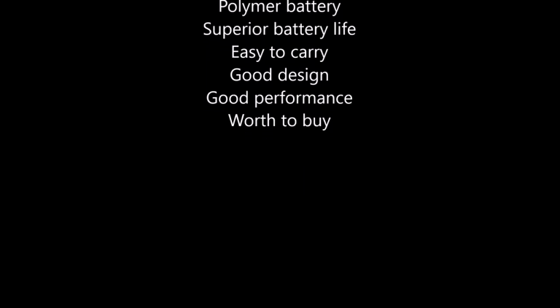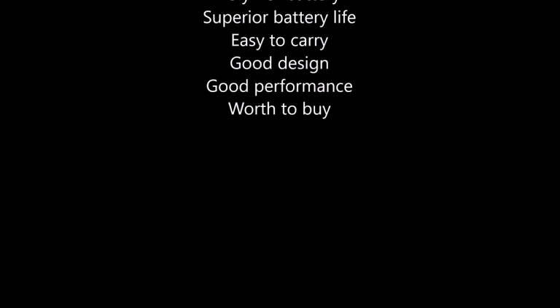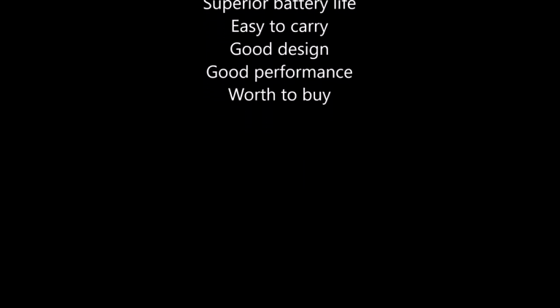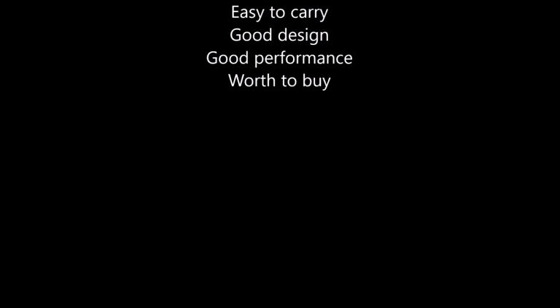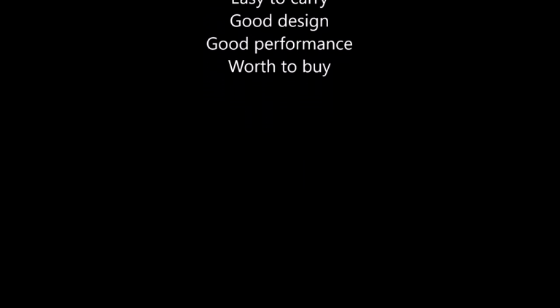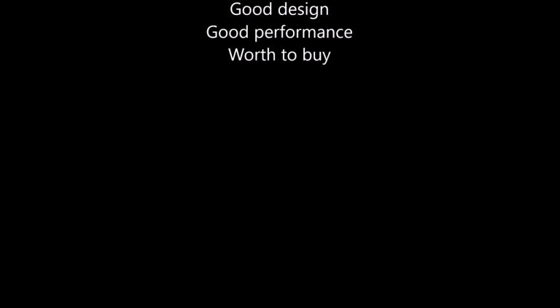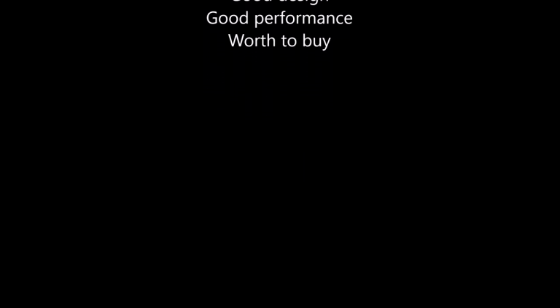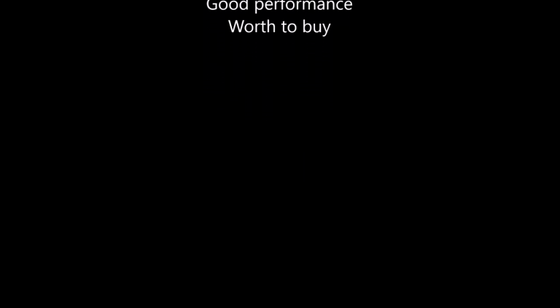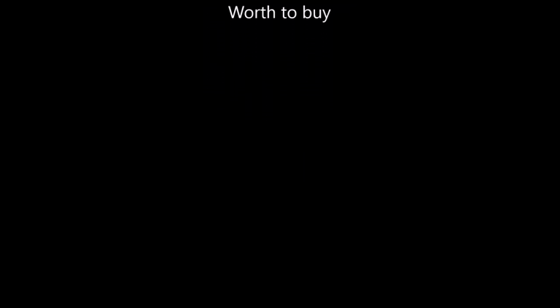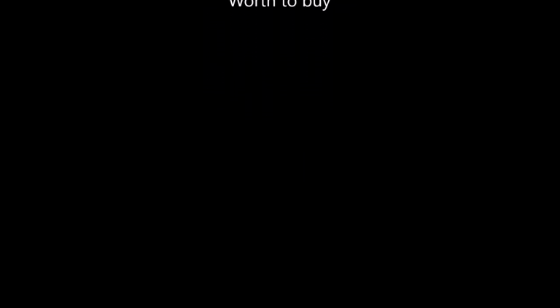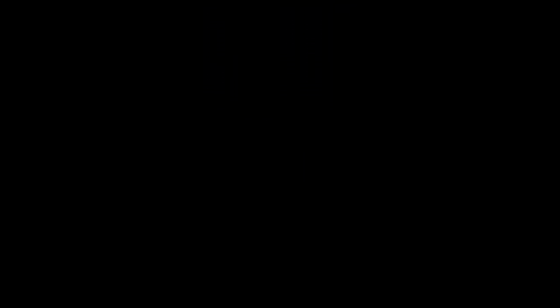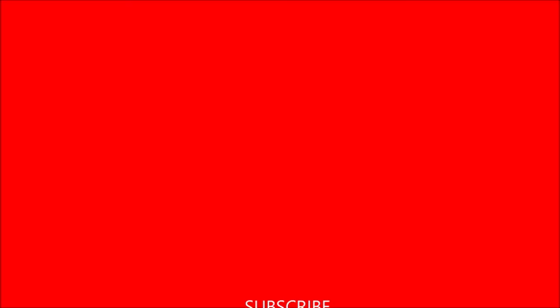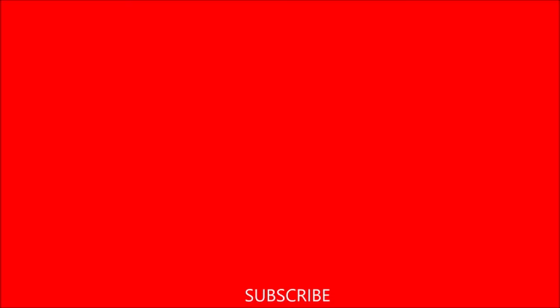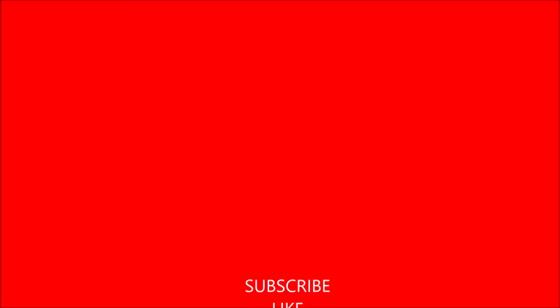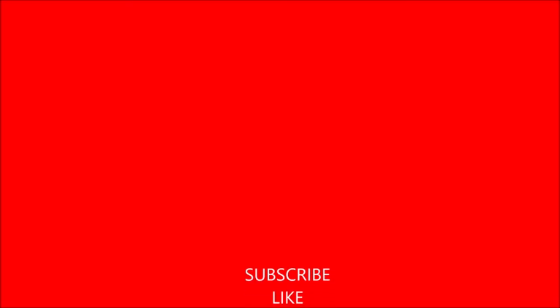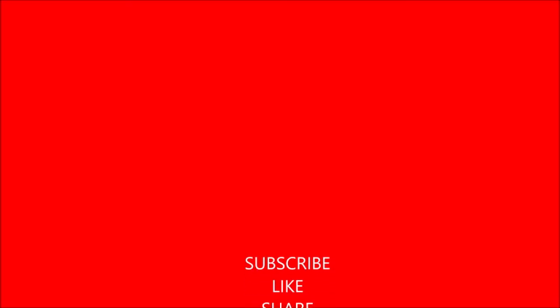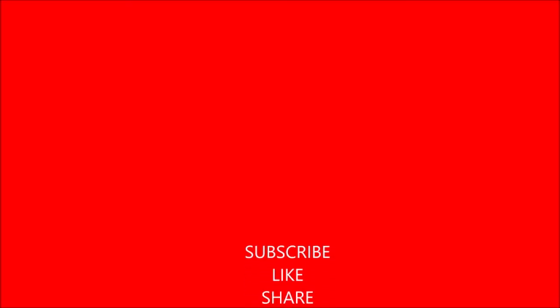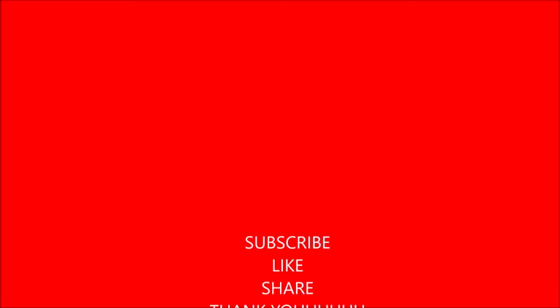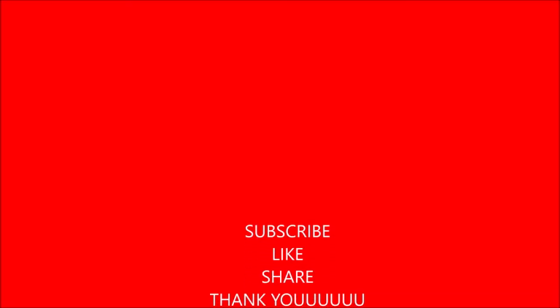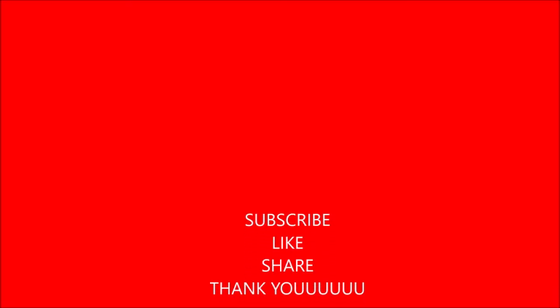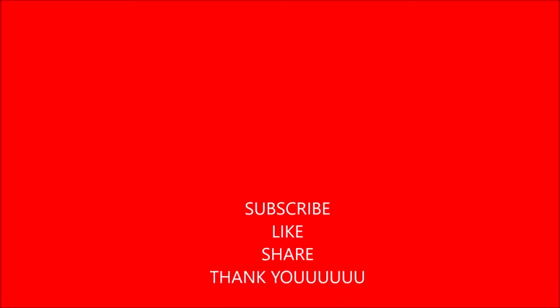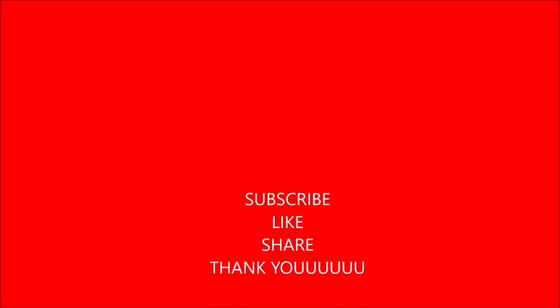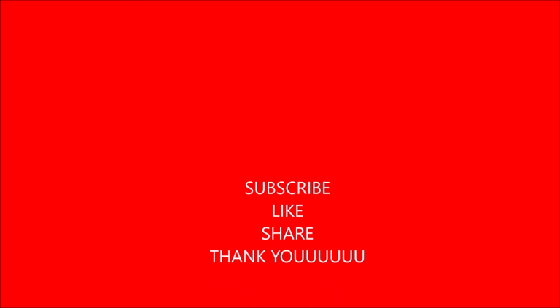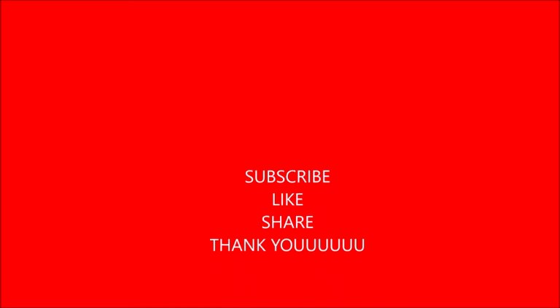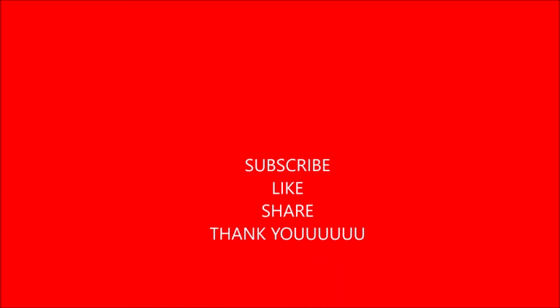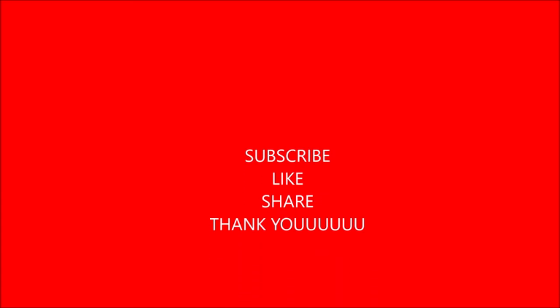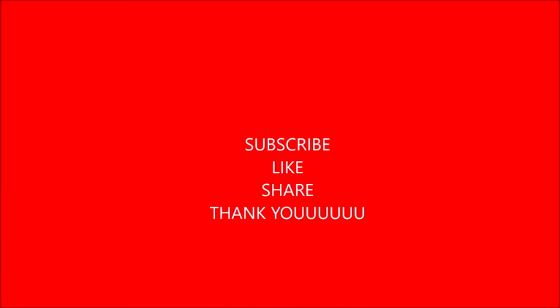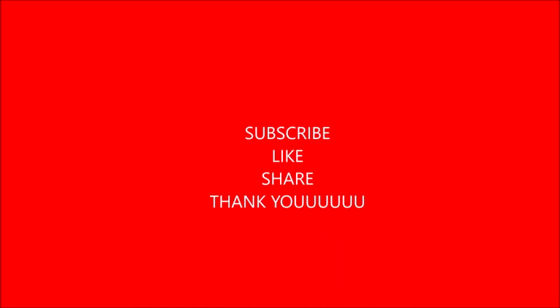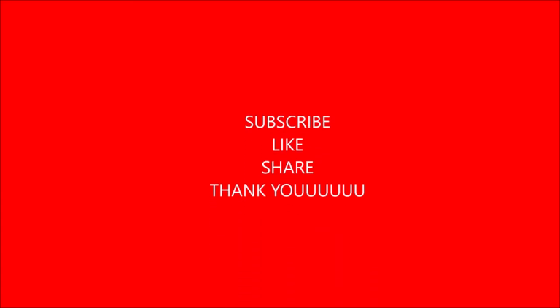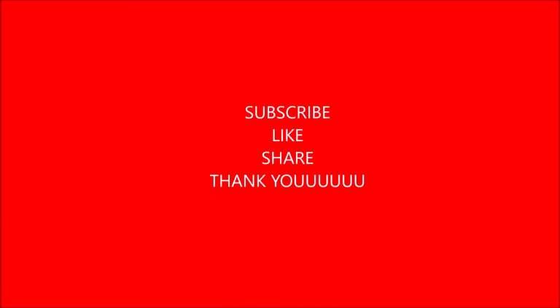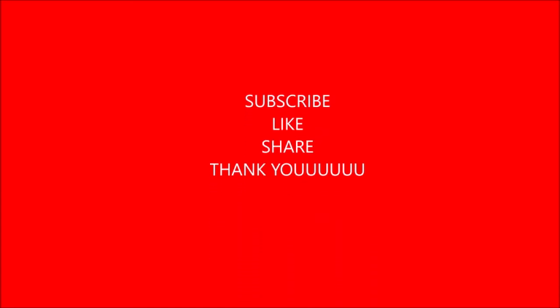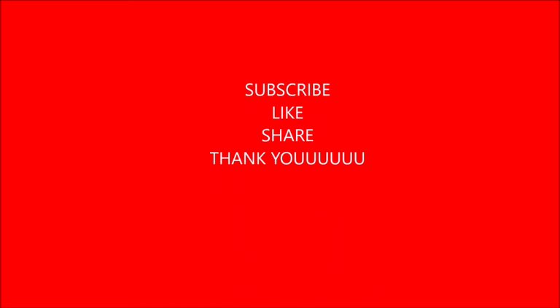Thanks for watching my video. Please keep, subscribe, like, and share. Thank you.